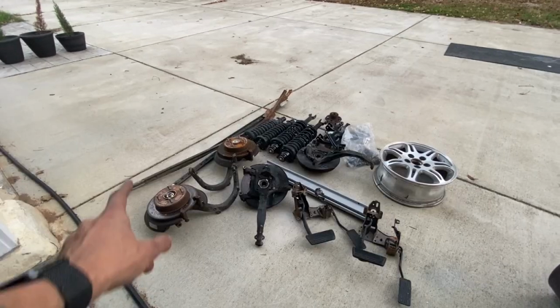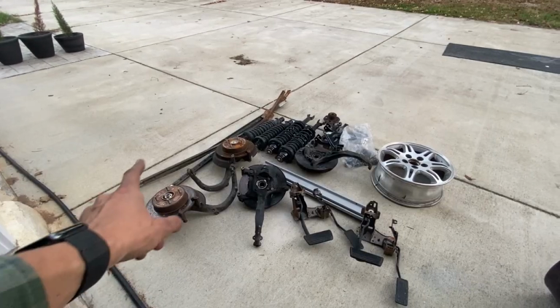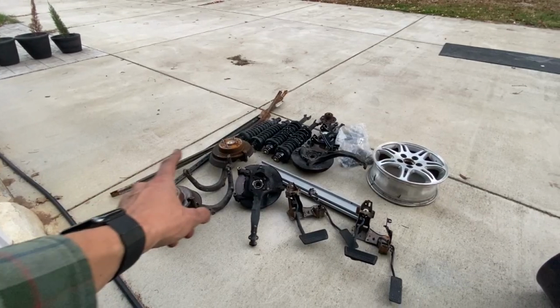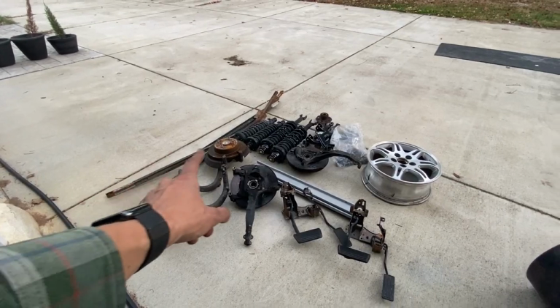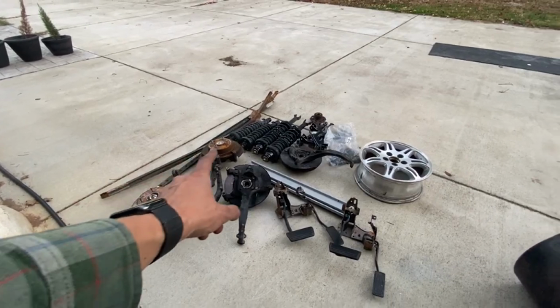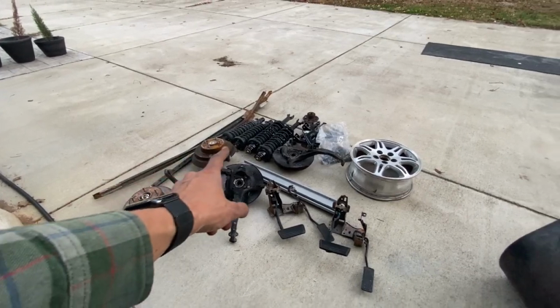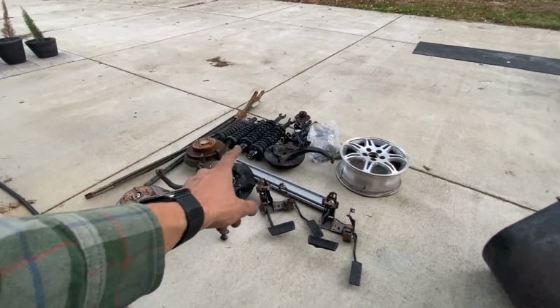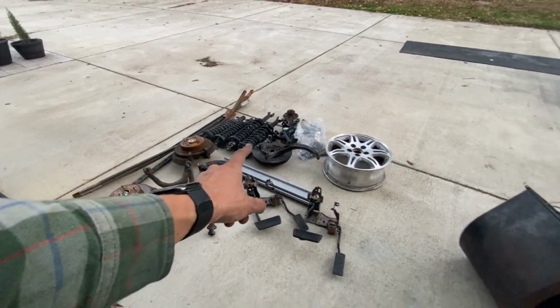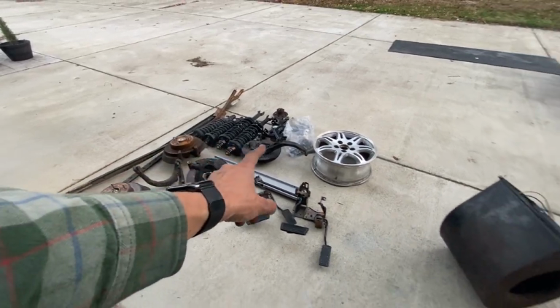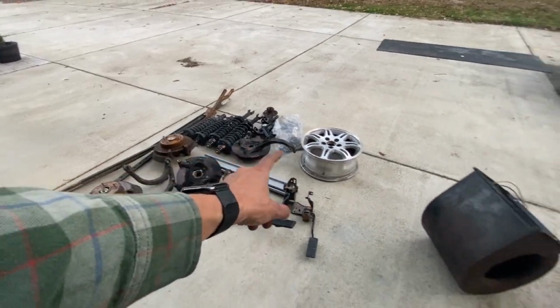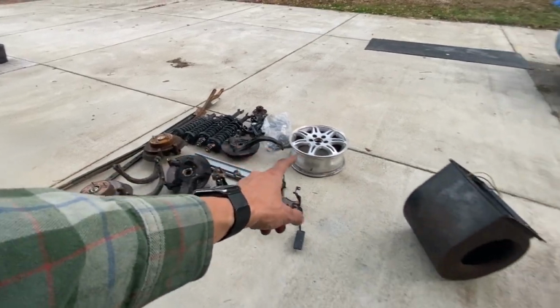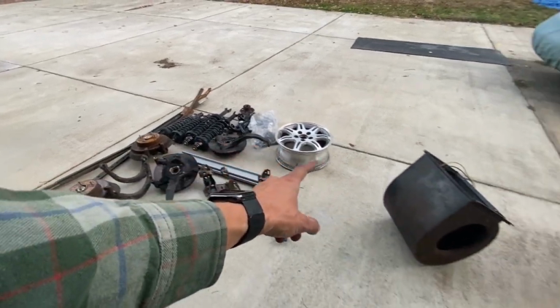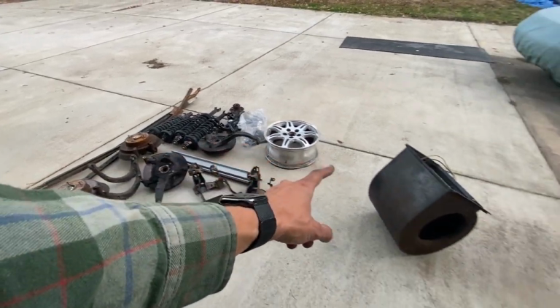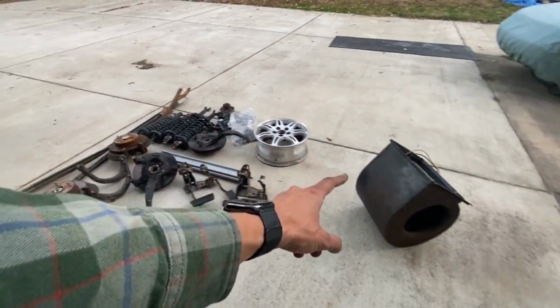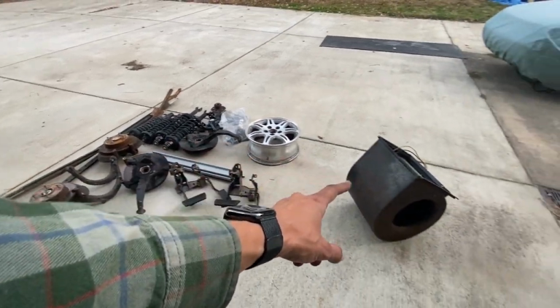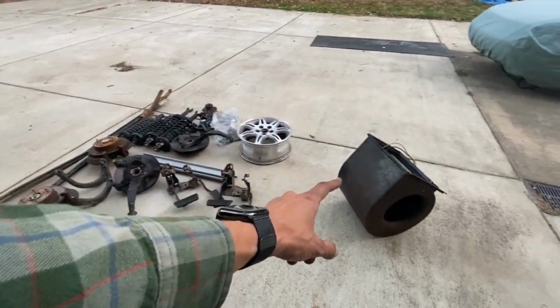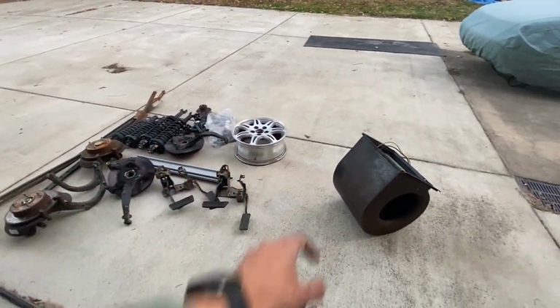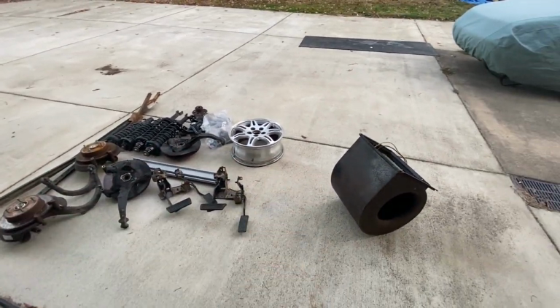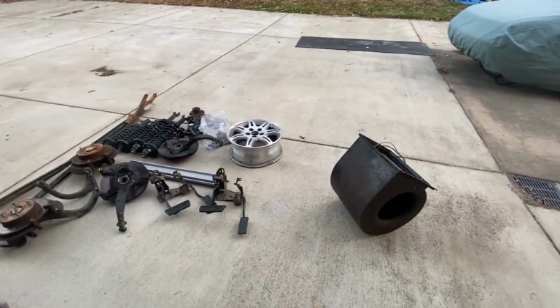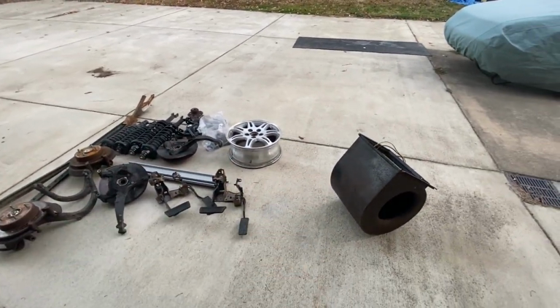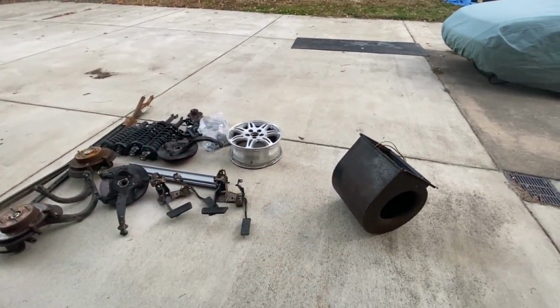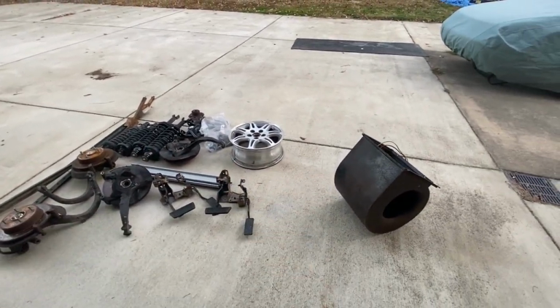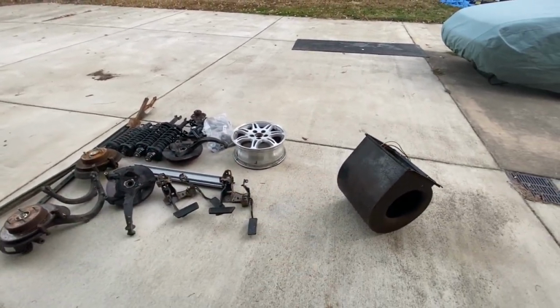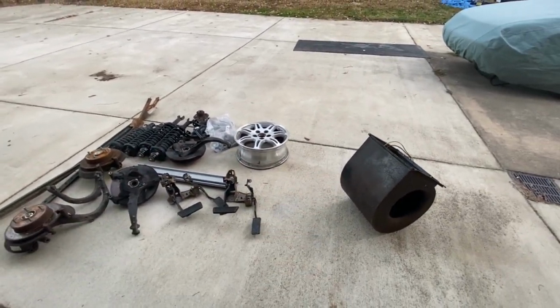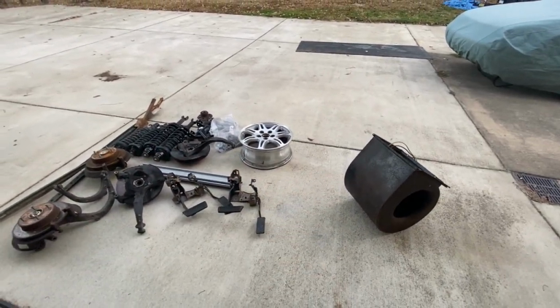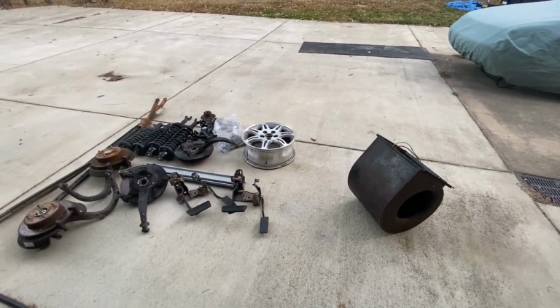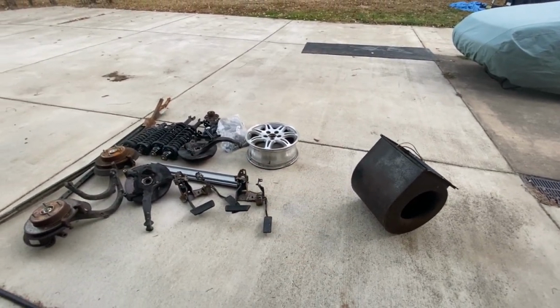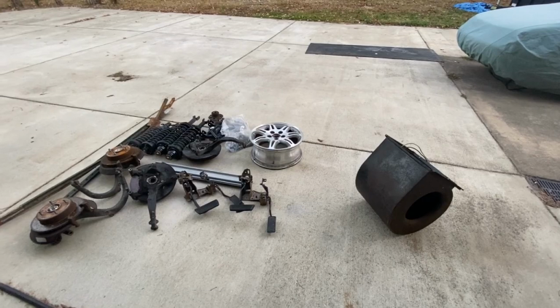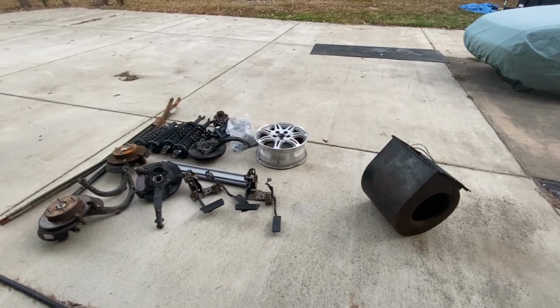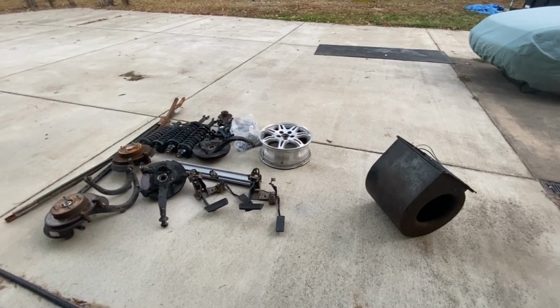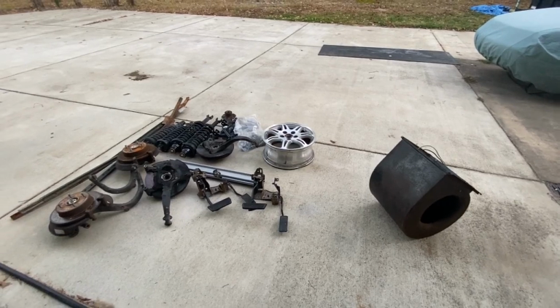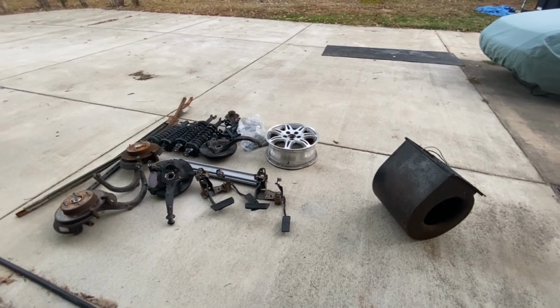Tomorrow morning I'm going to load up all these parts in my truck, go up to the metal yard, and get these things recycled and get a check.